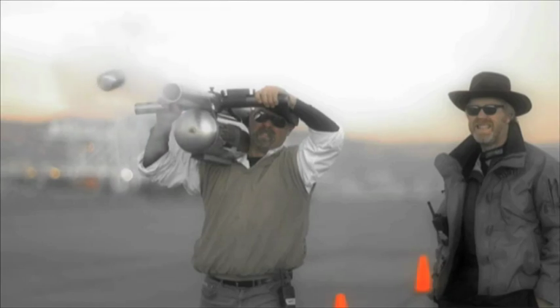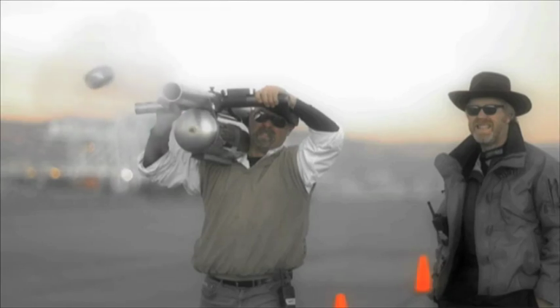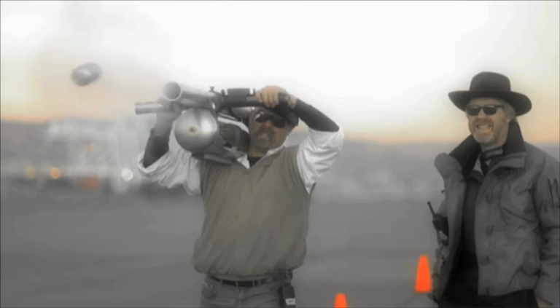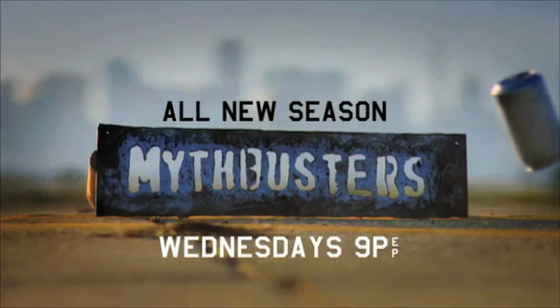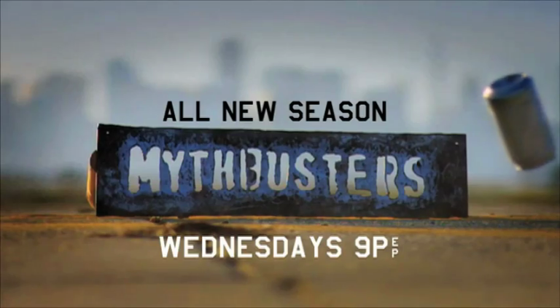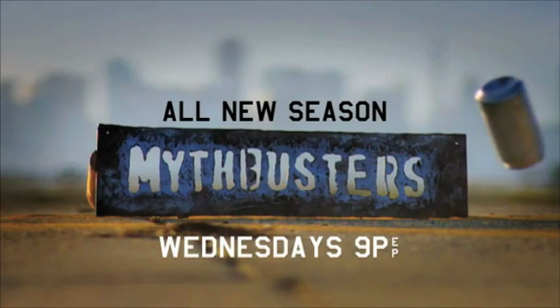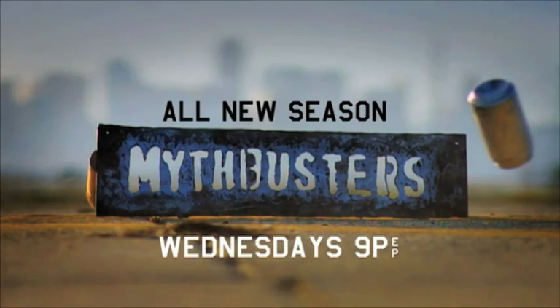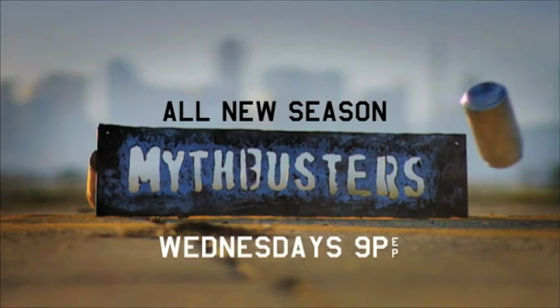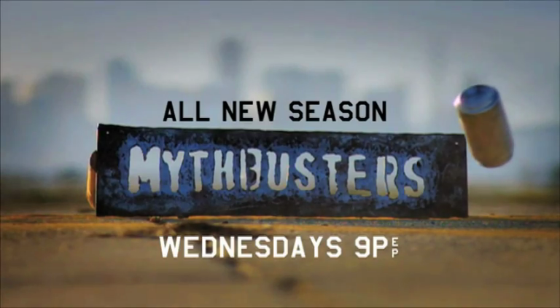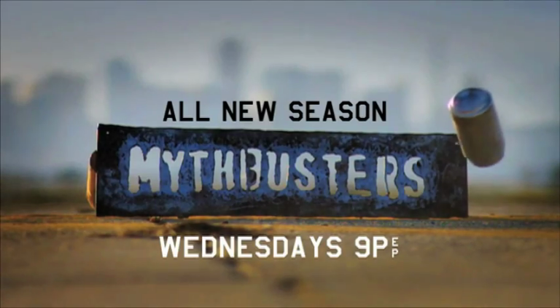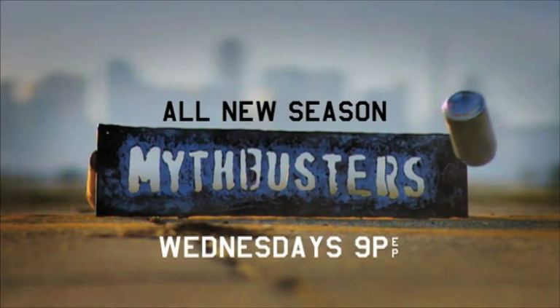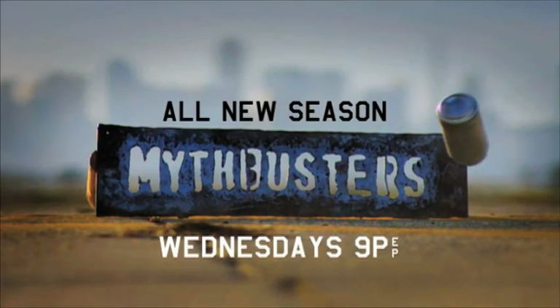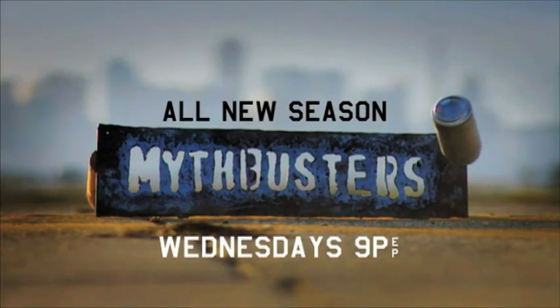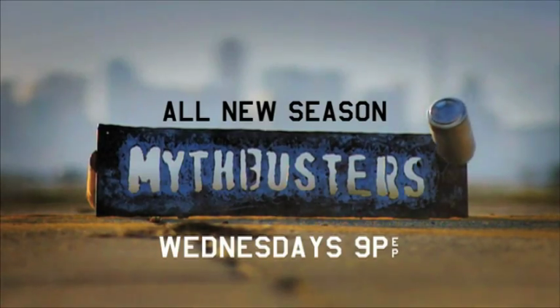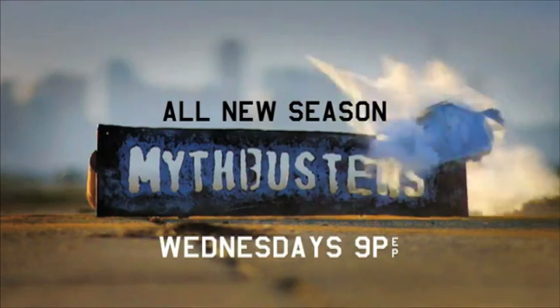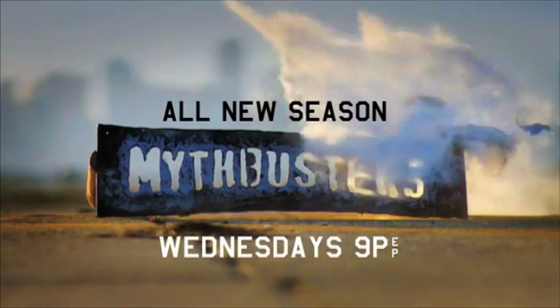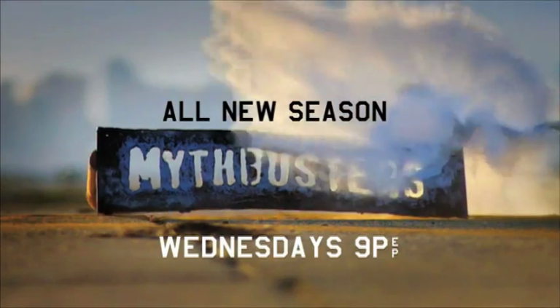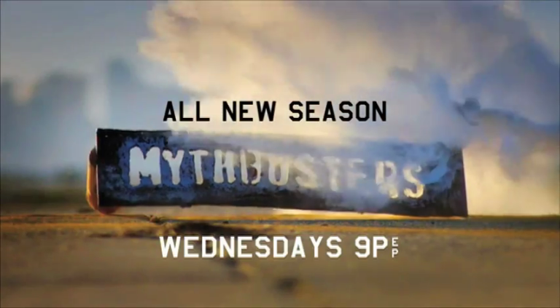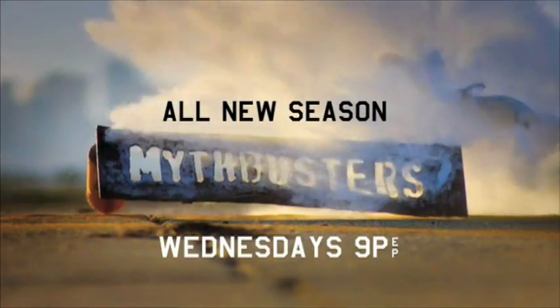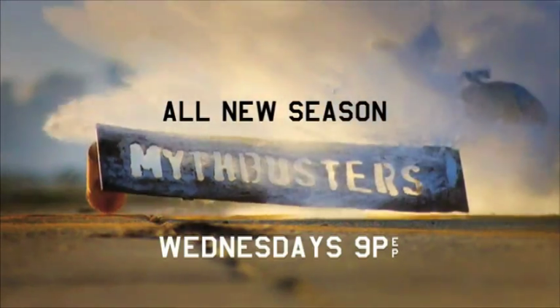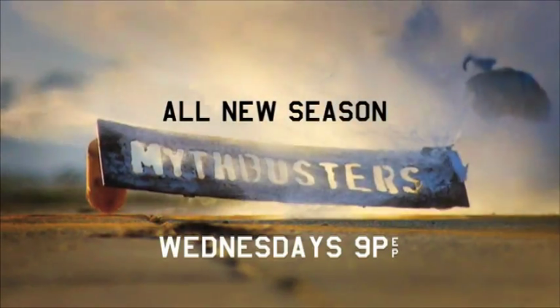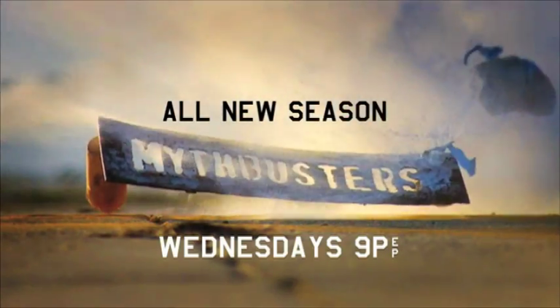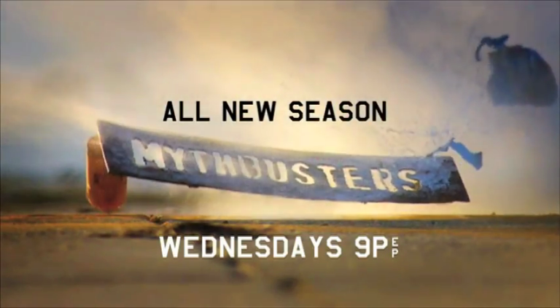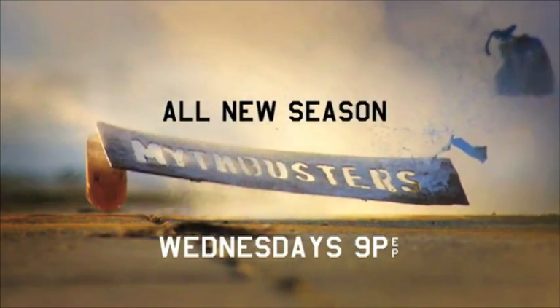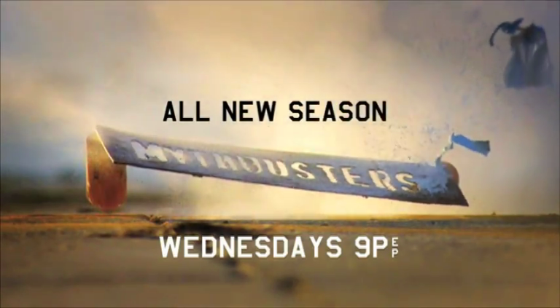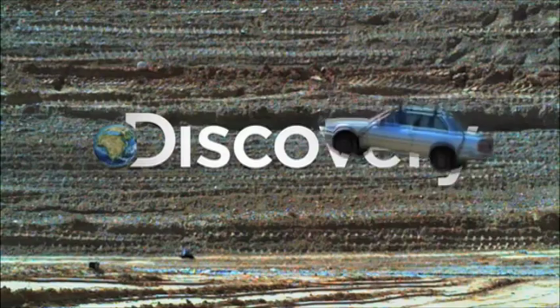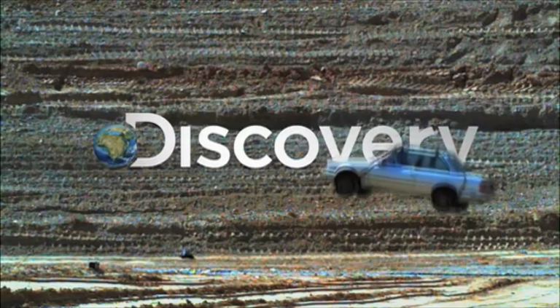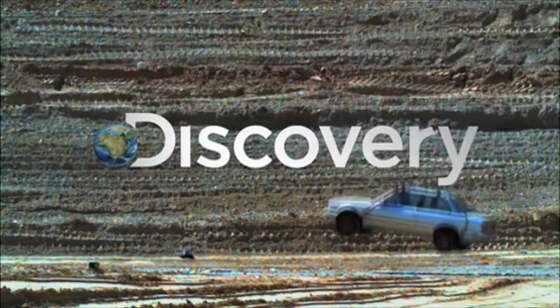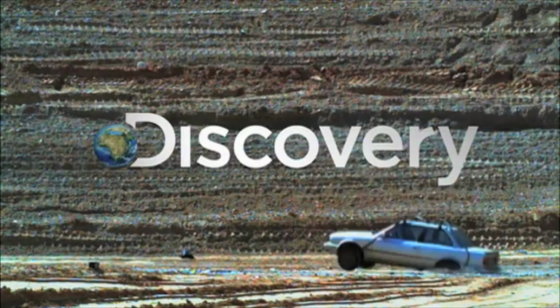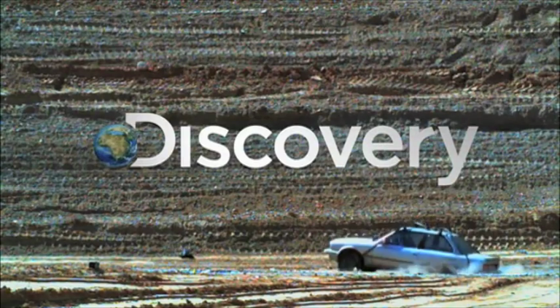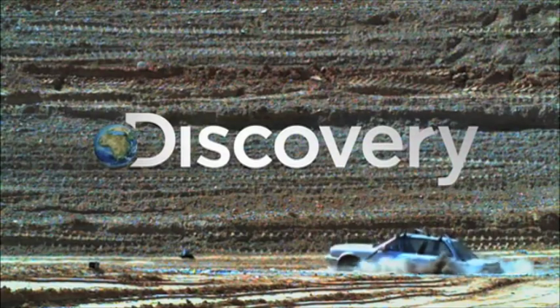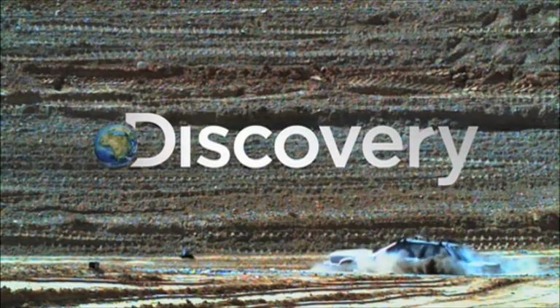The all-new season of MythBusters, Wednesdays at 9, only on Discovery.